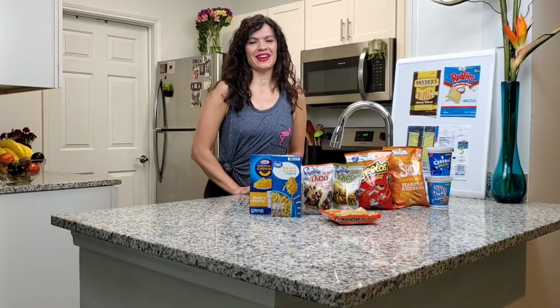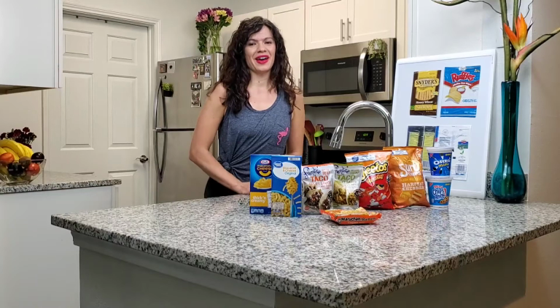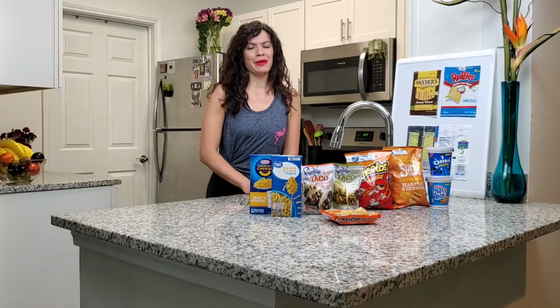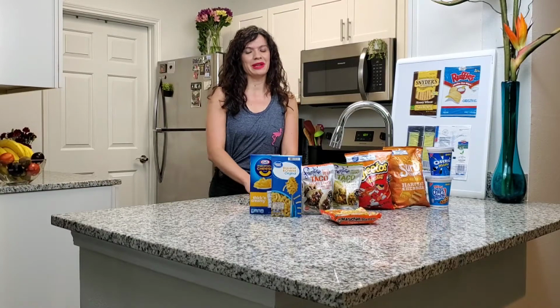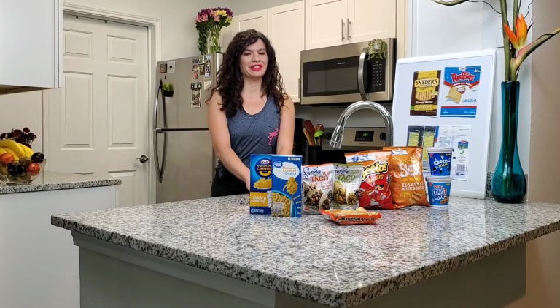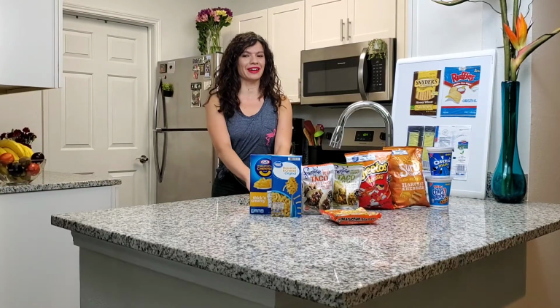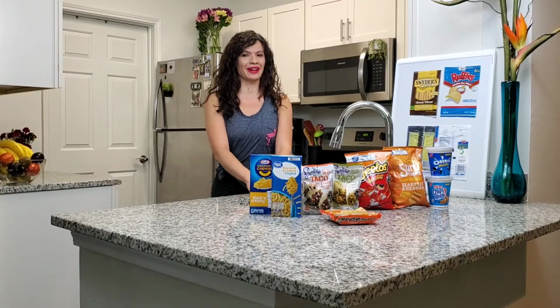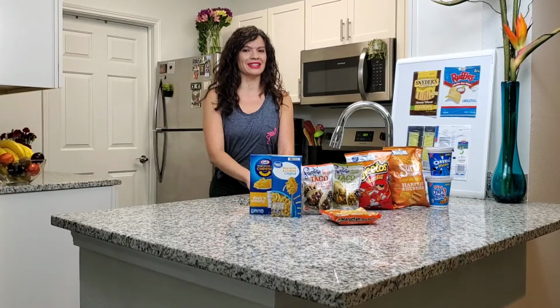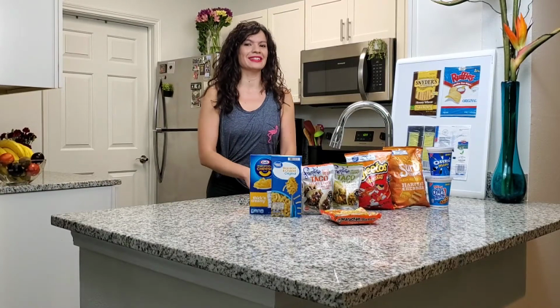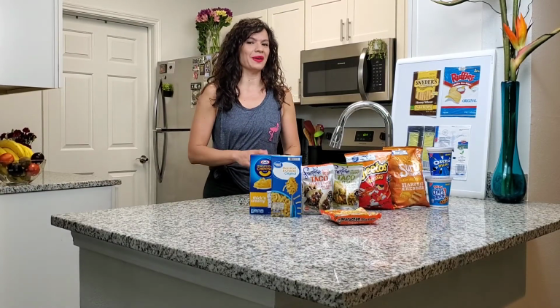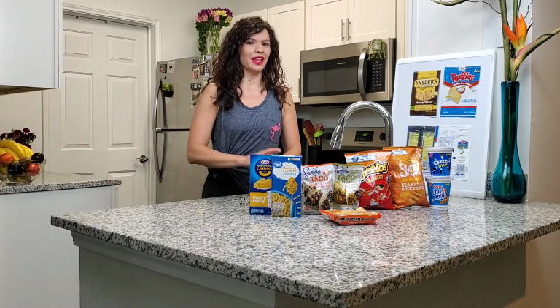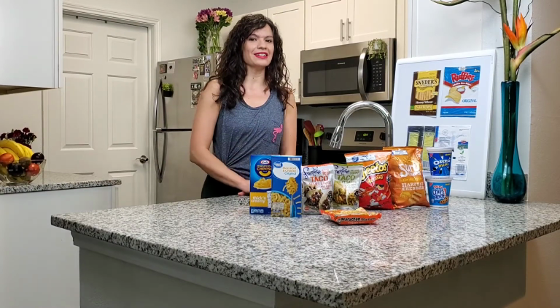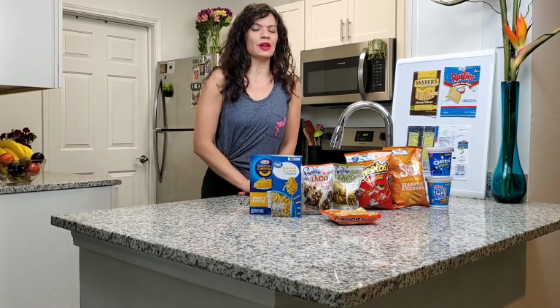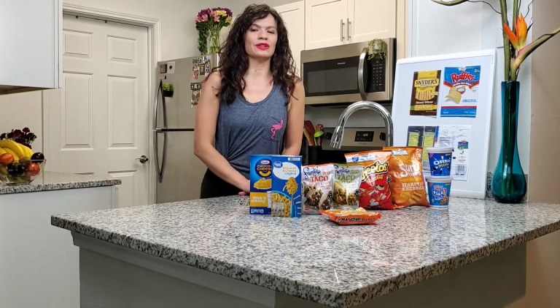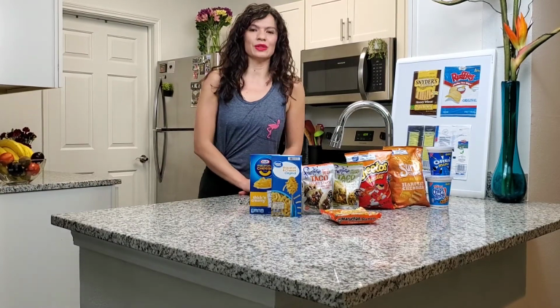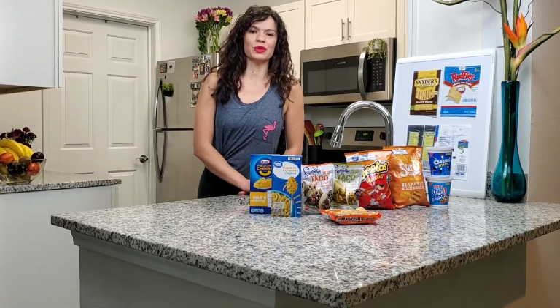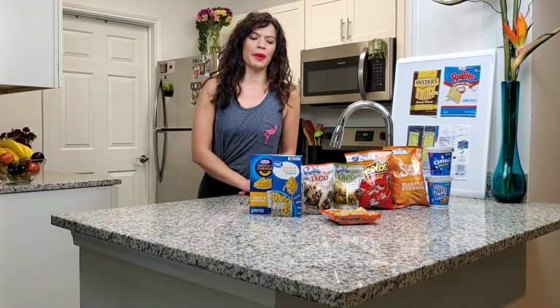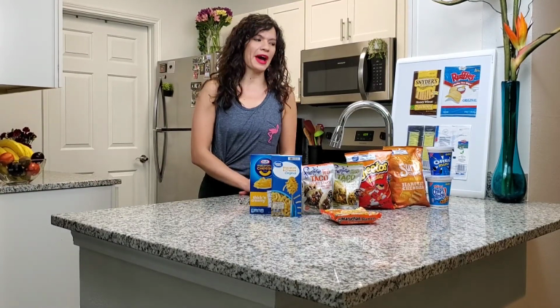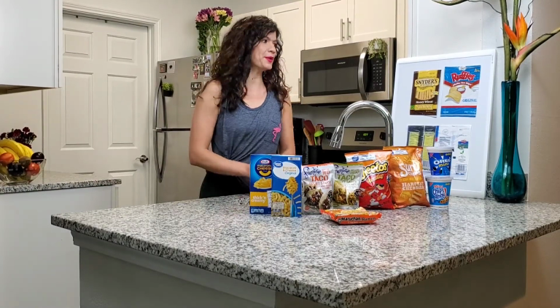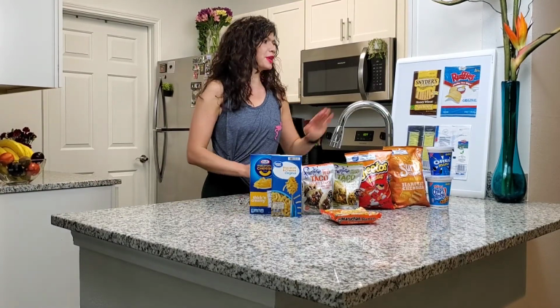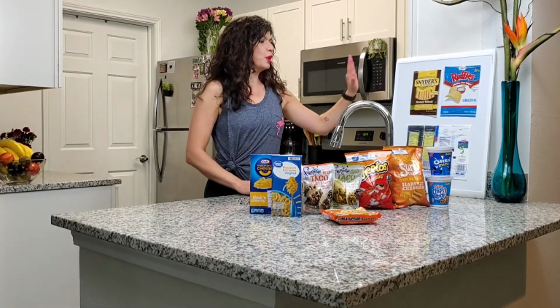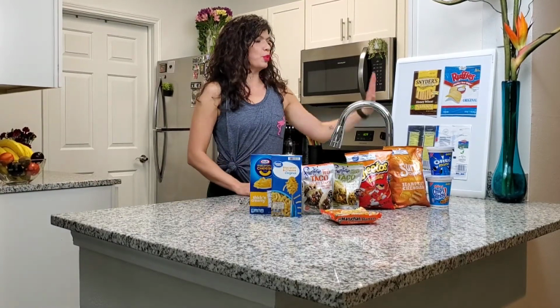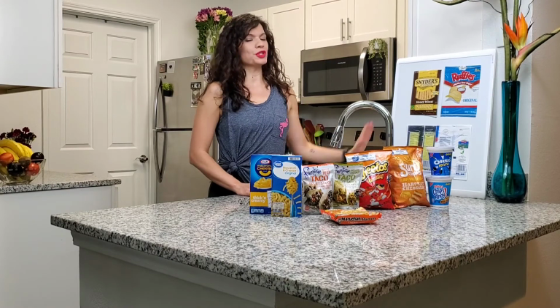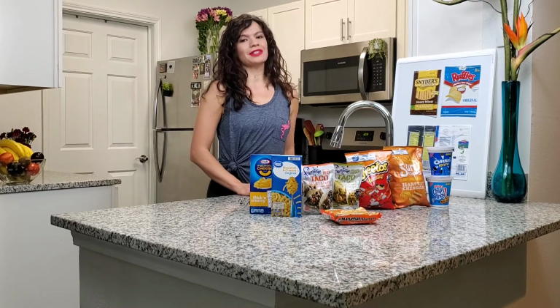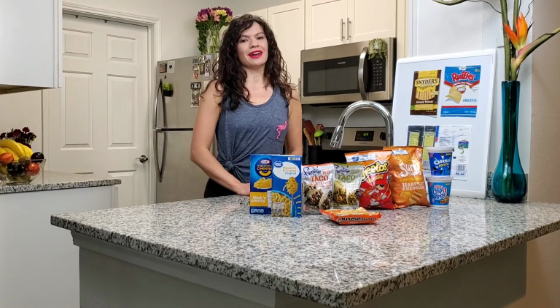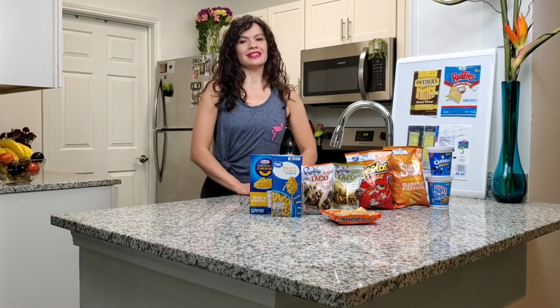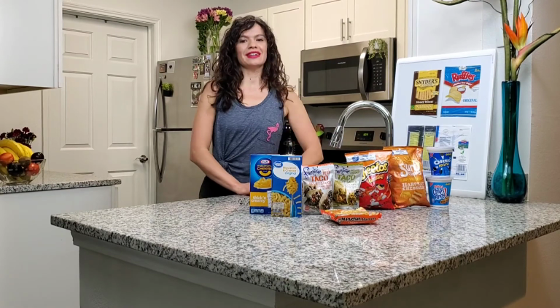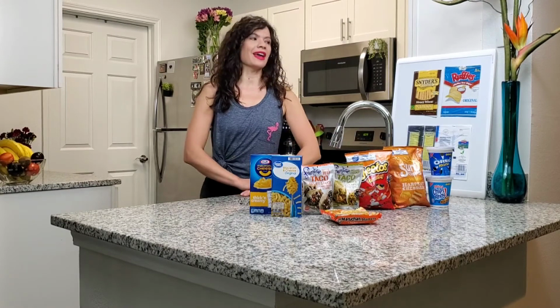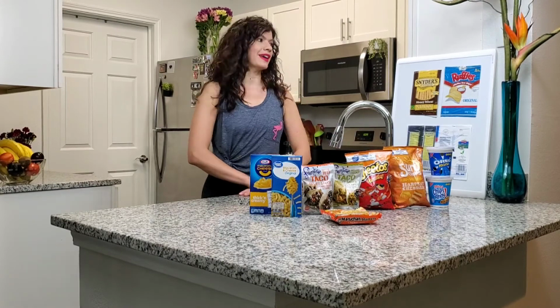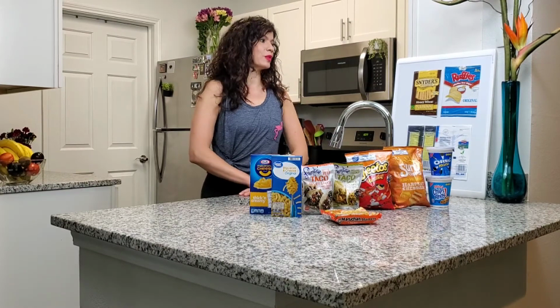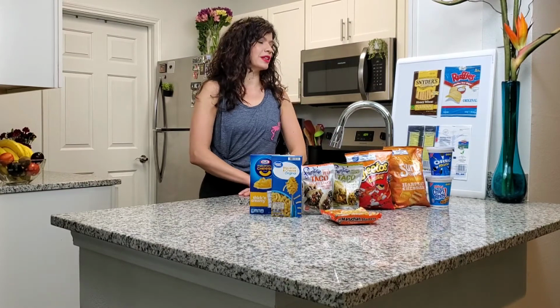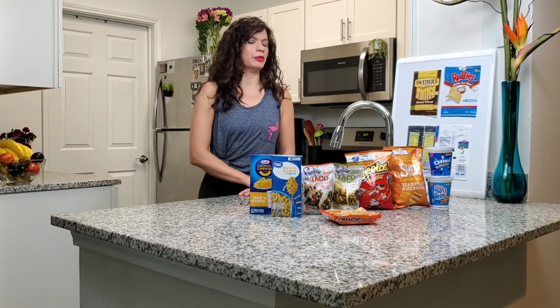Hi, my name is Tara Allen. Today I would like to talk to you about portion sizing and reading labels.